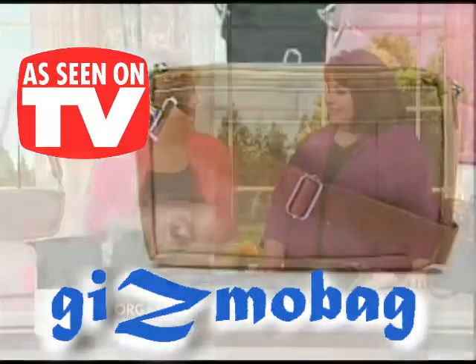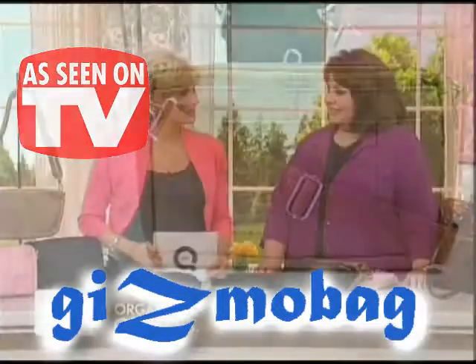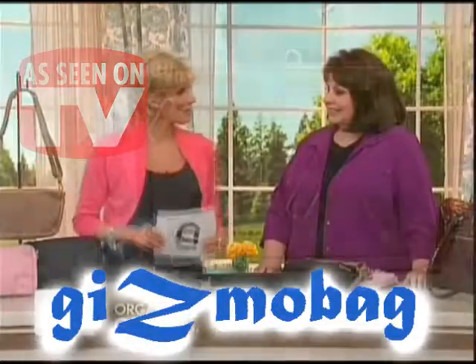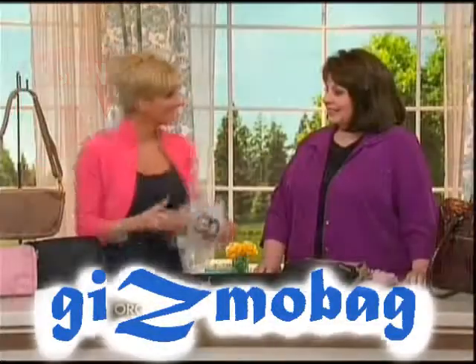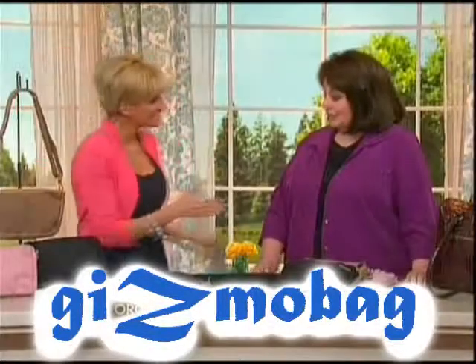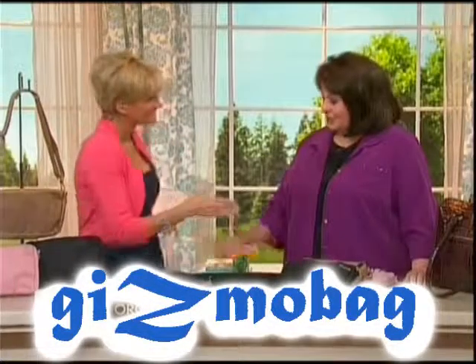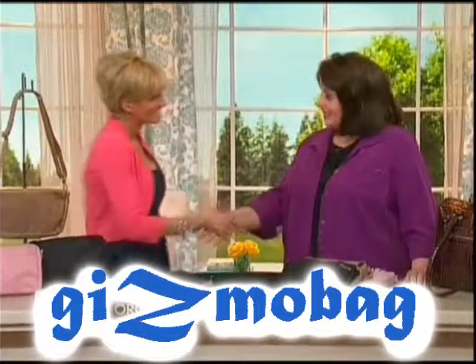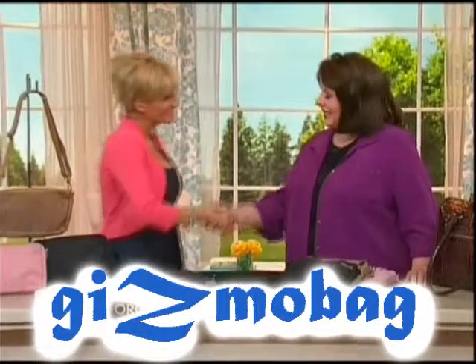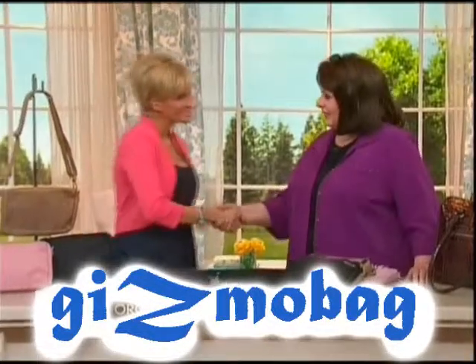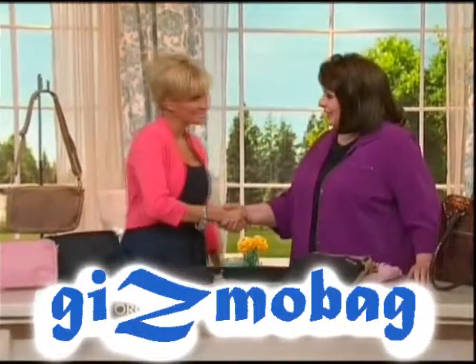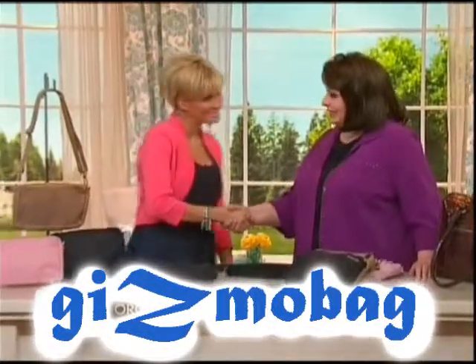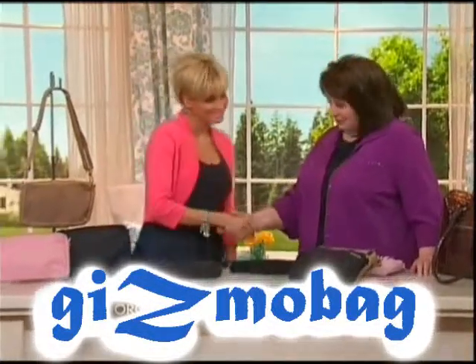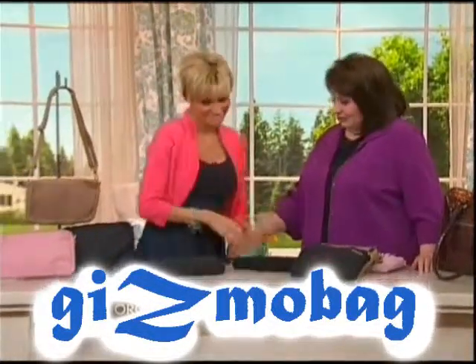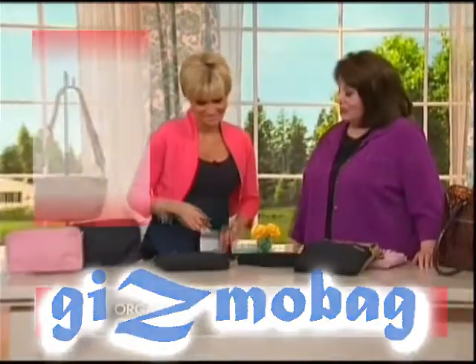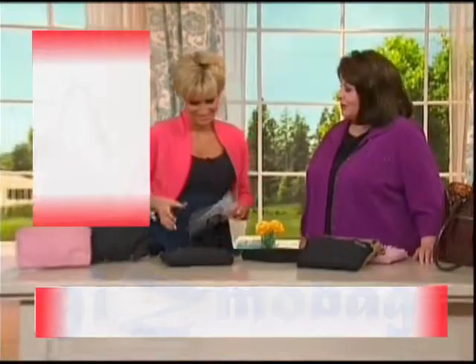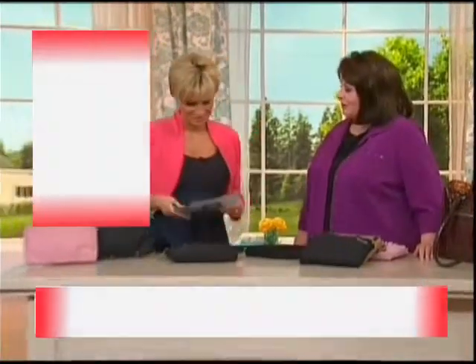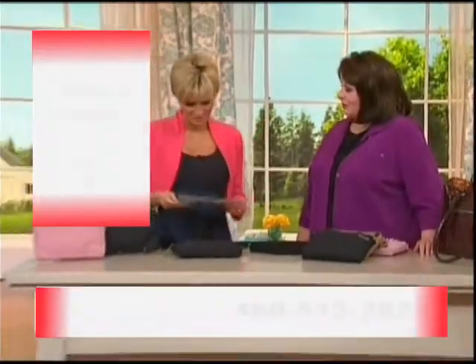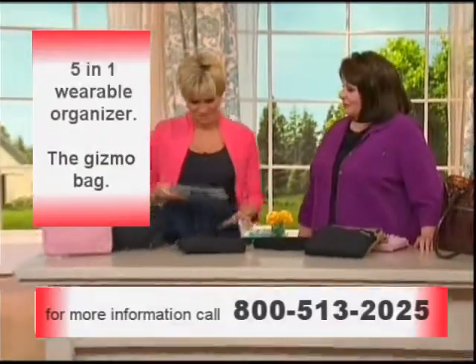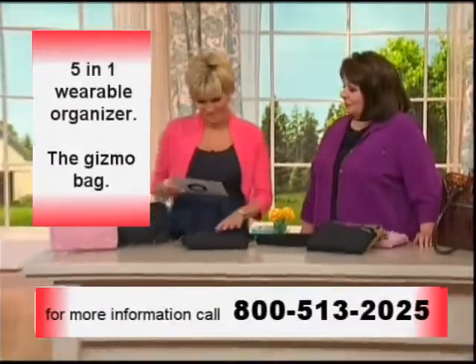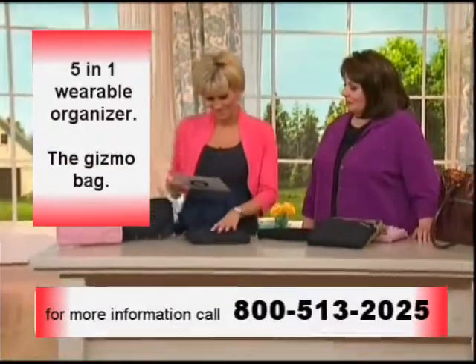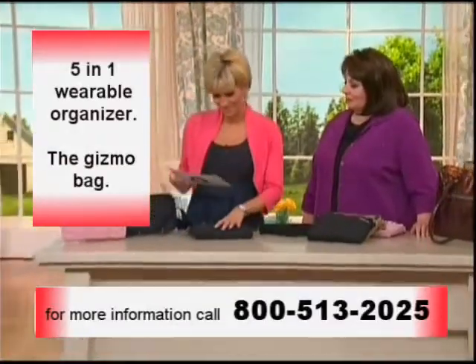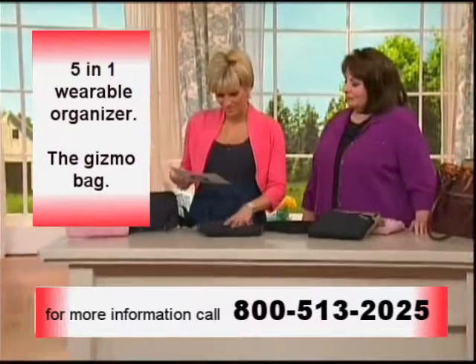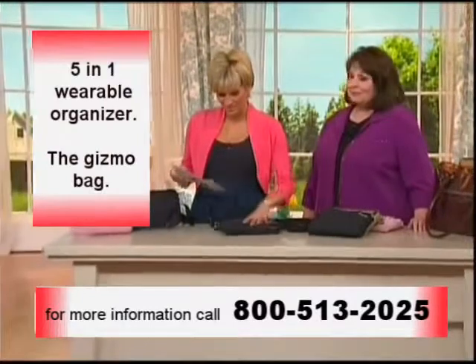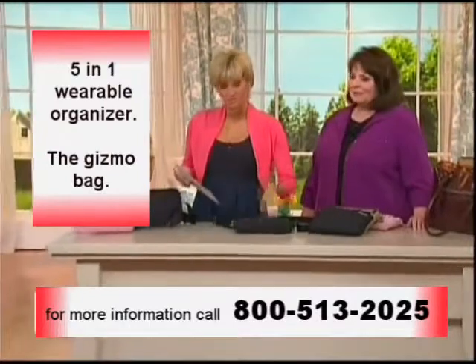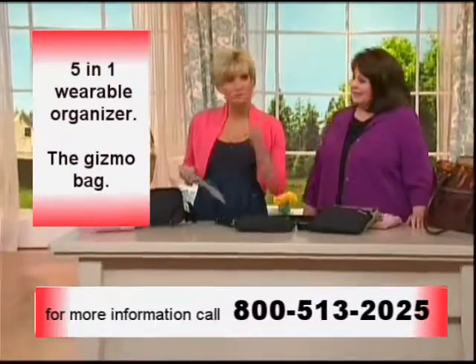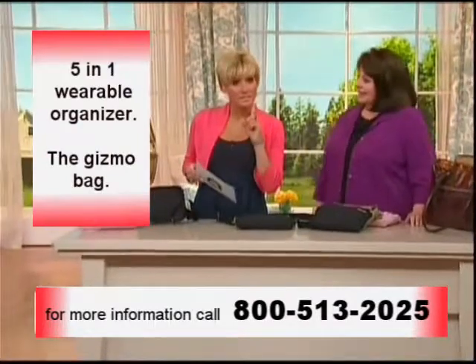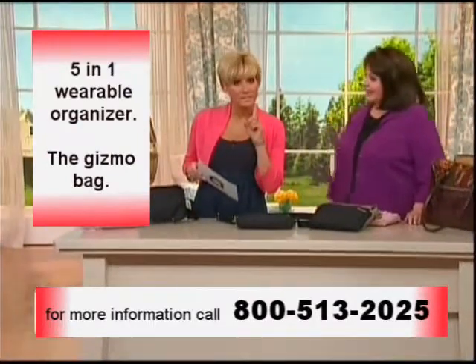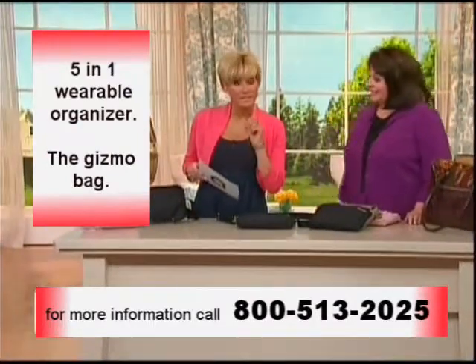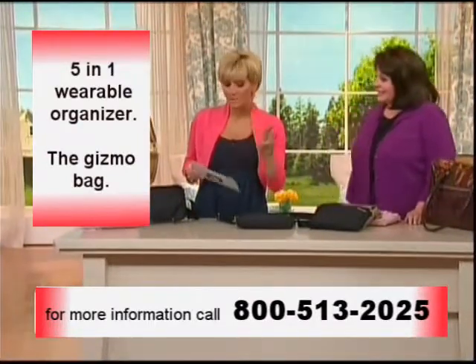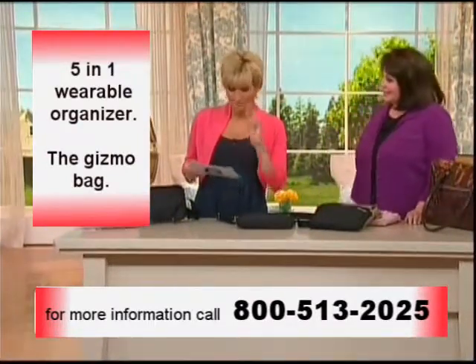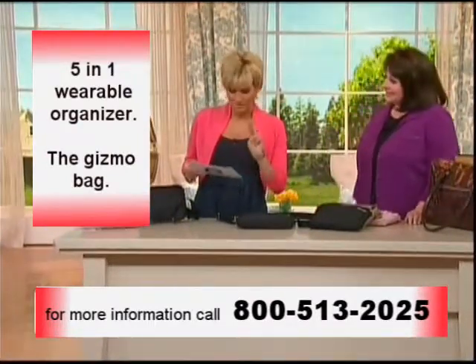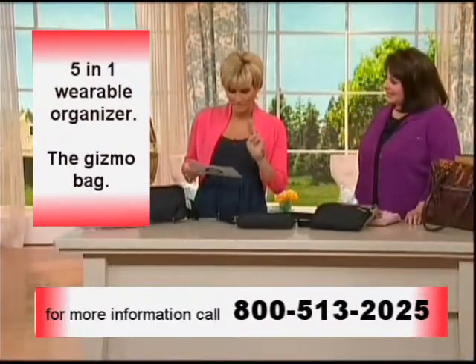Jean Newell, how are you? Good. Nice to work with you. Jean Newell is here — she brings us something that she created and invented.